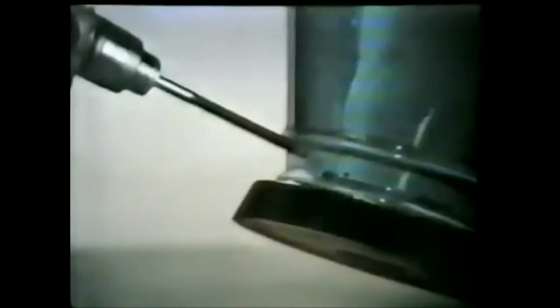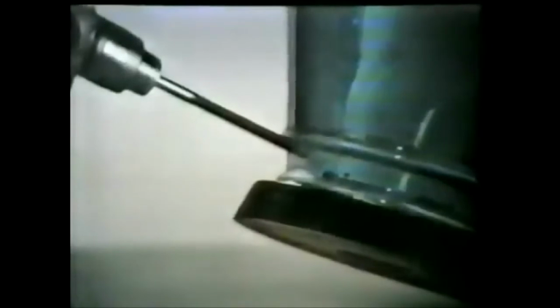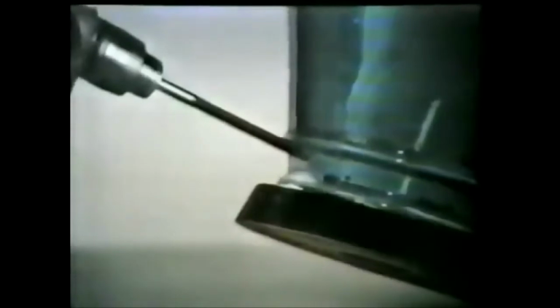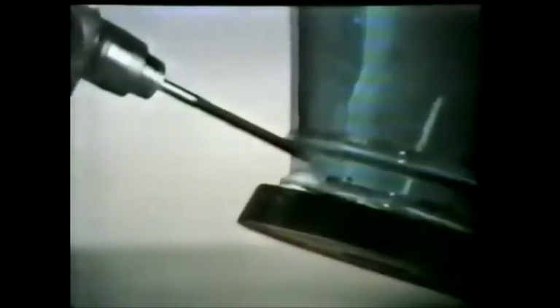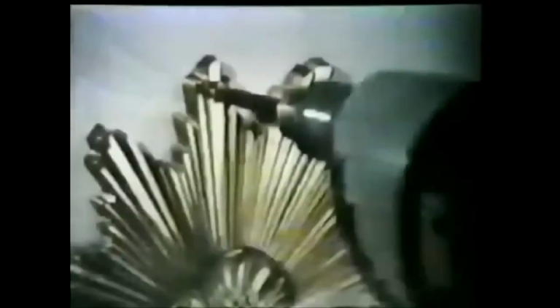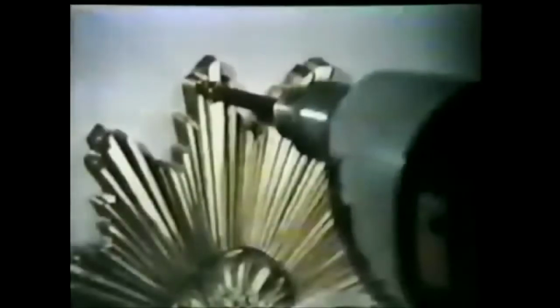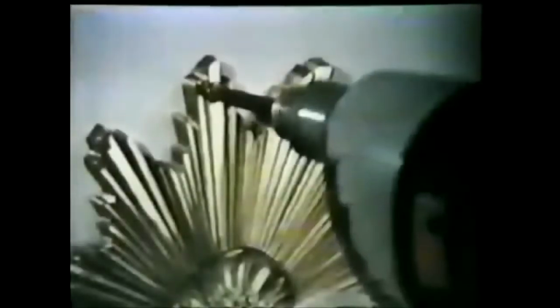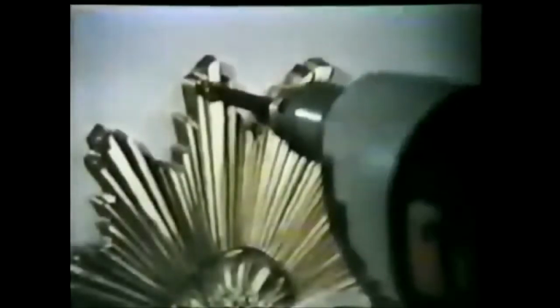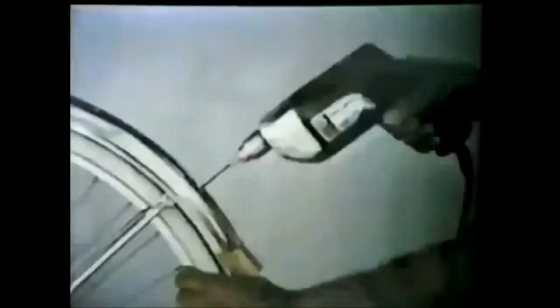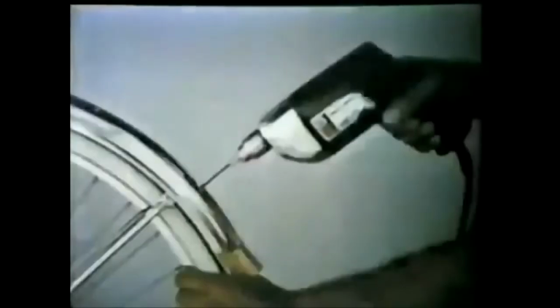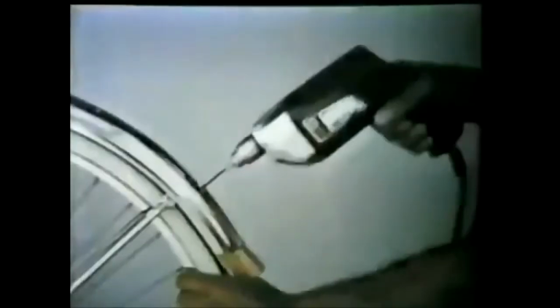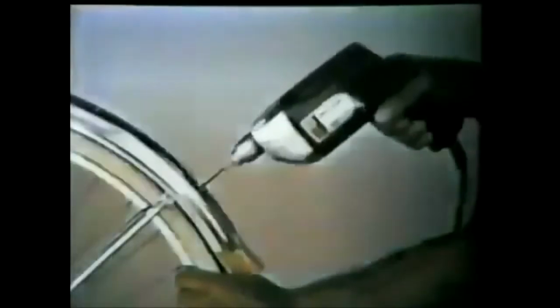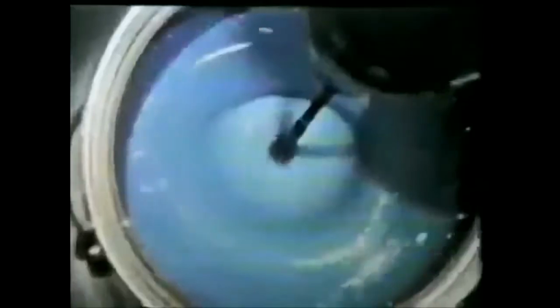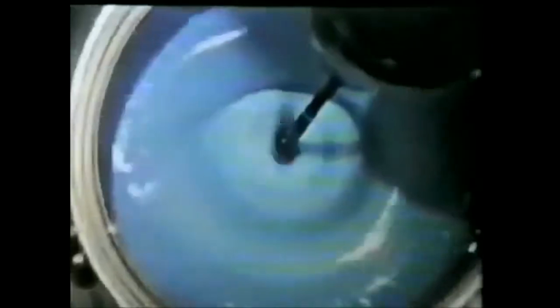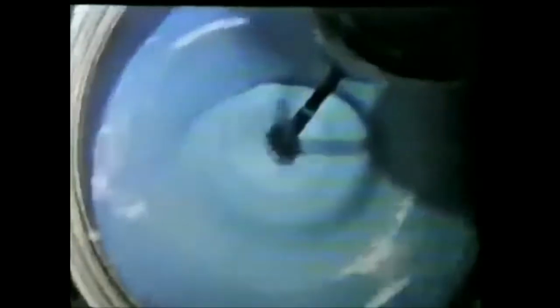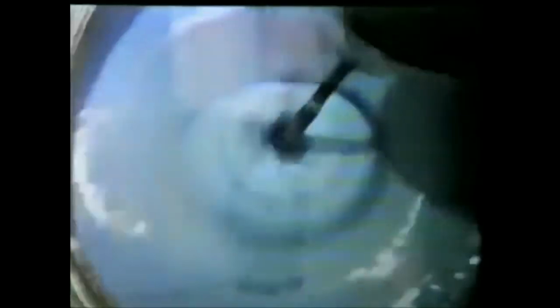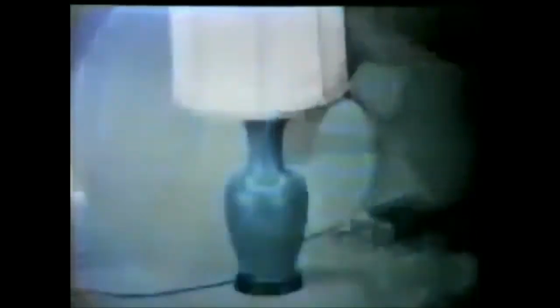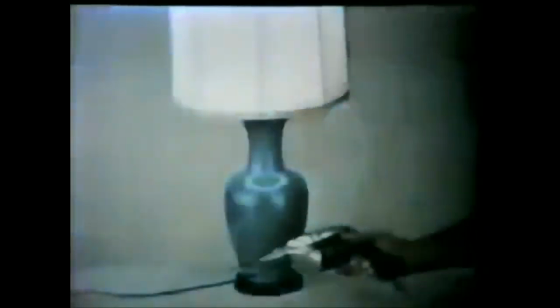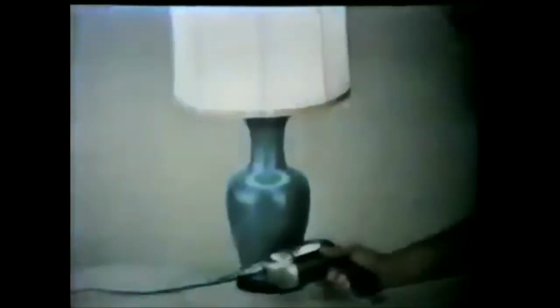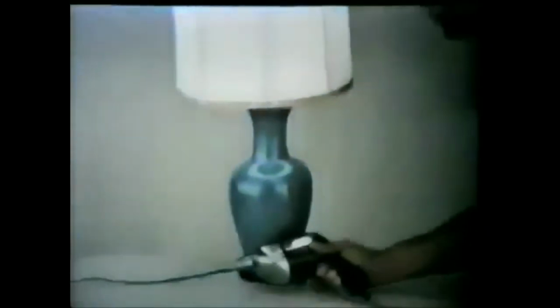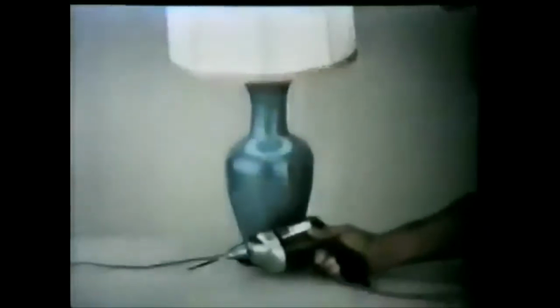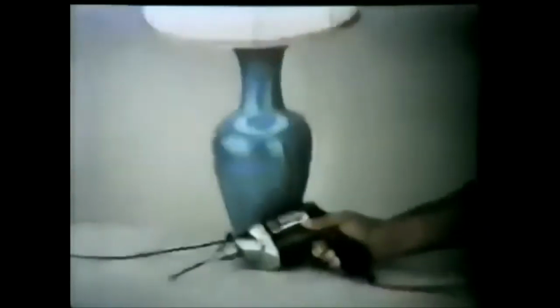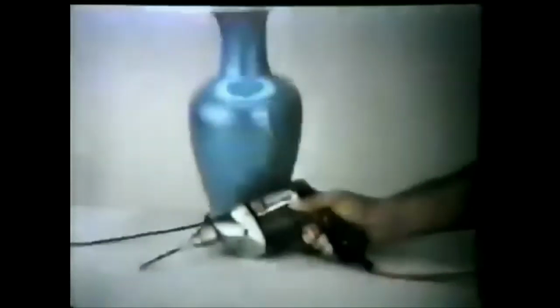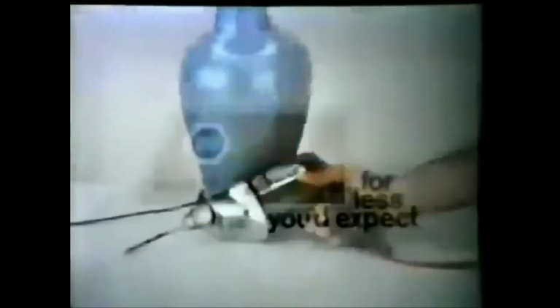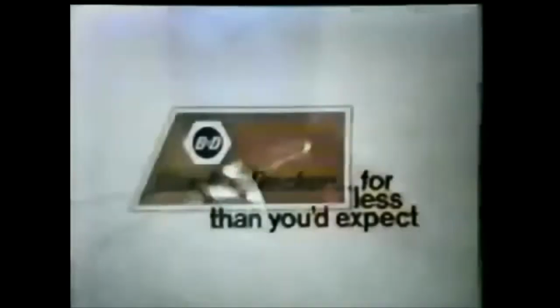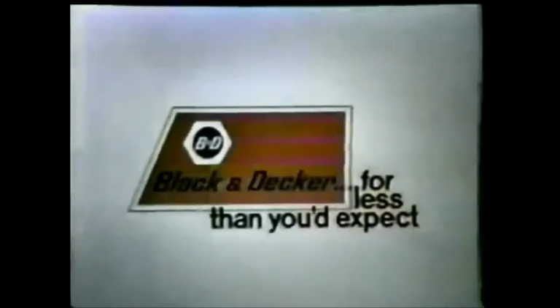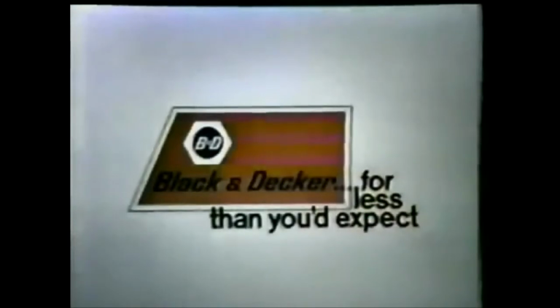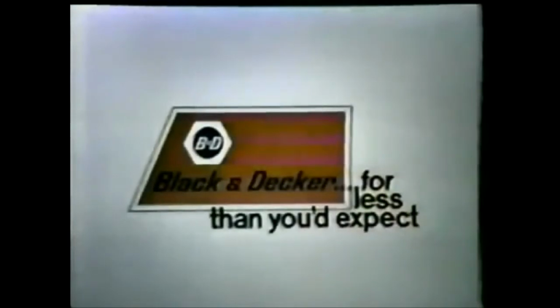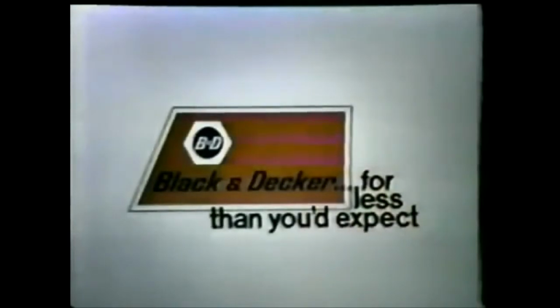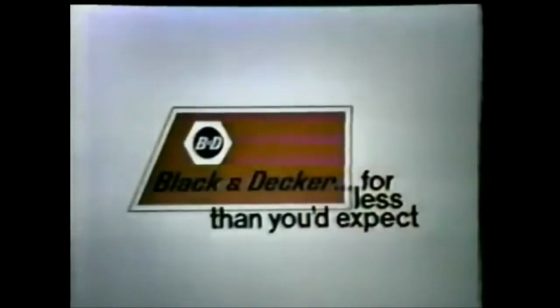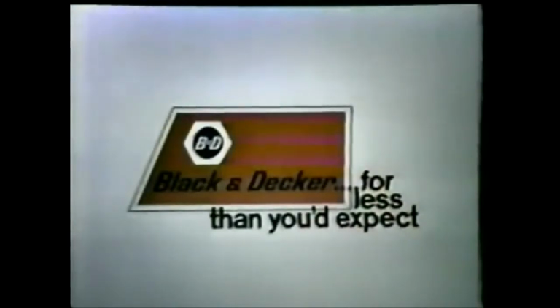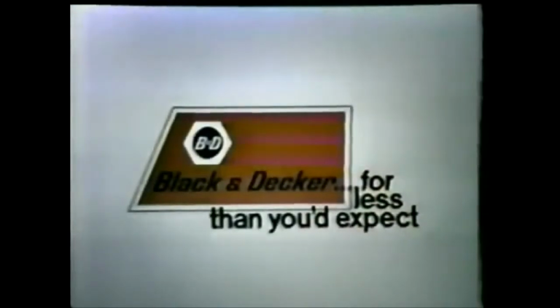It does so much, maybe we shouldn't call it a drill at all. From Black & Decker, for less than you'd expect.